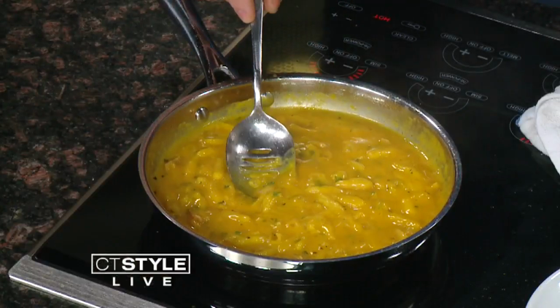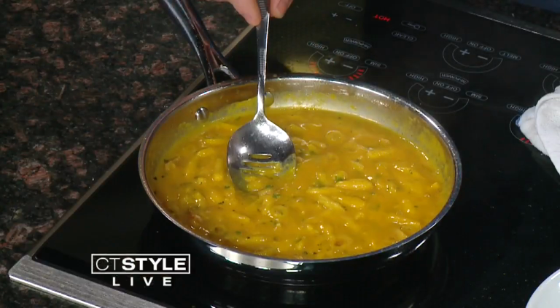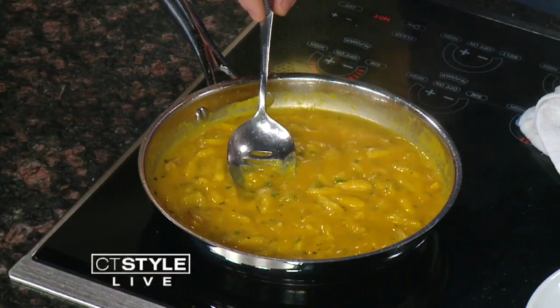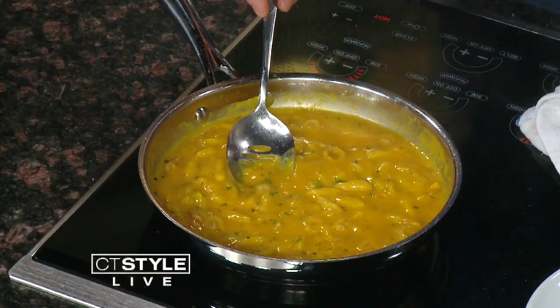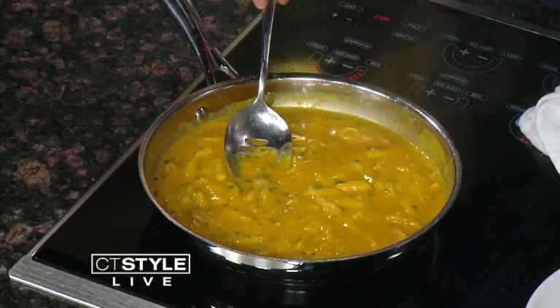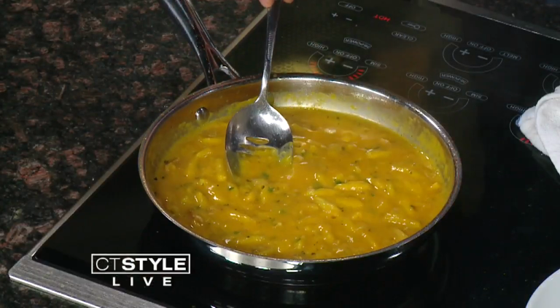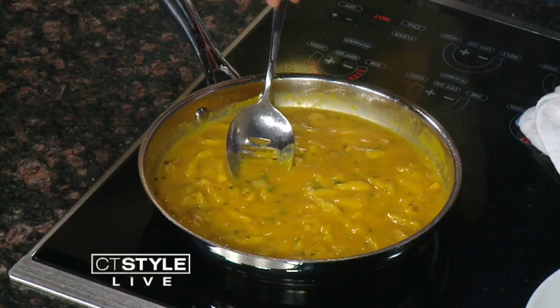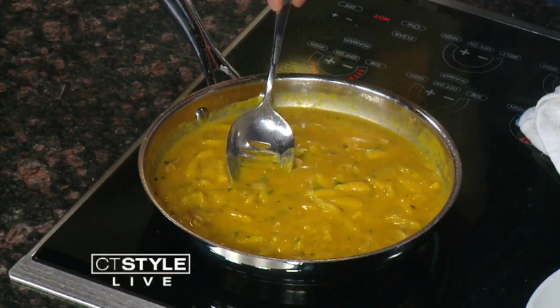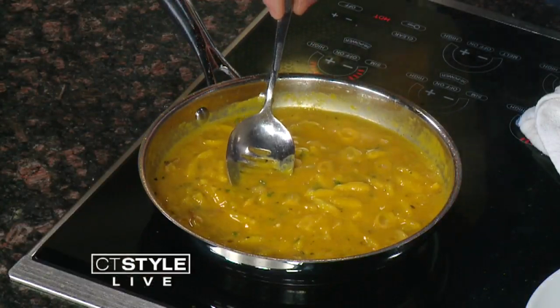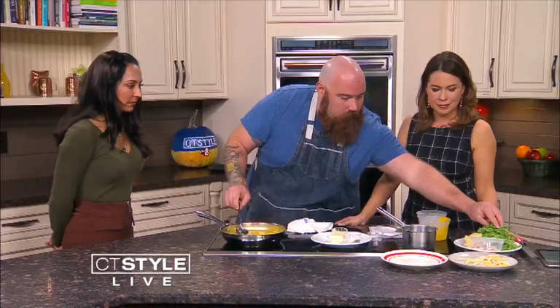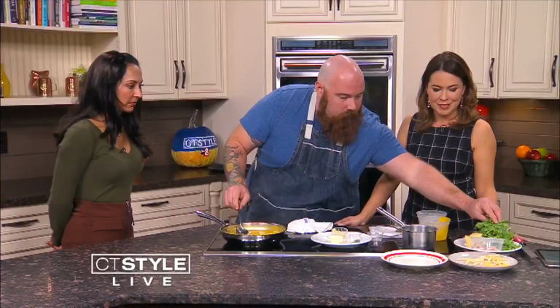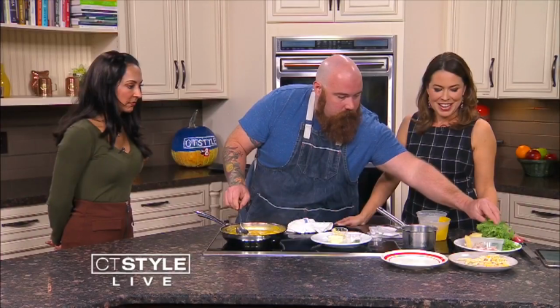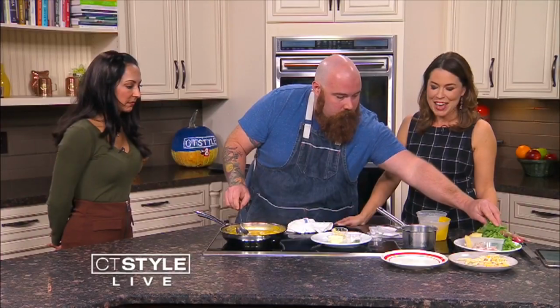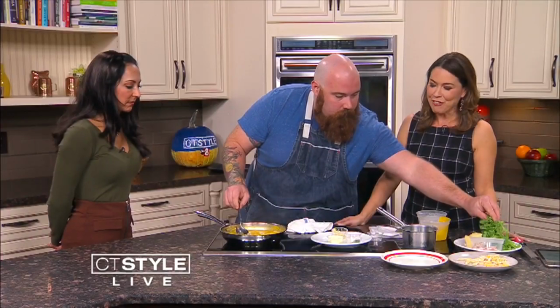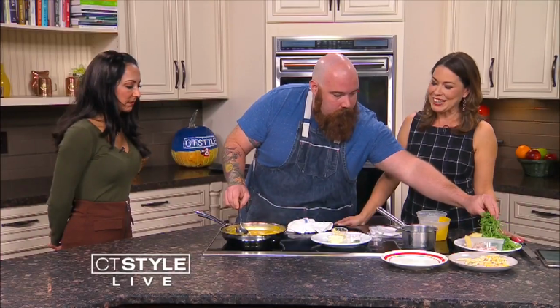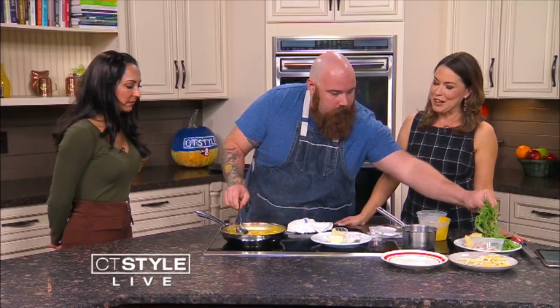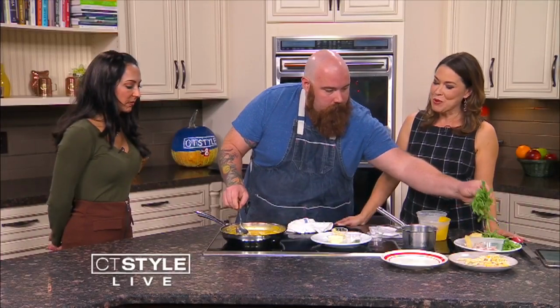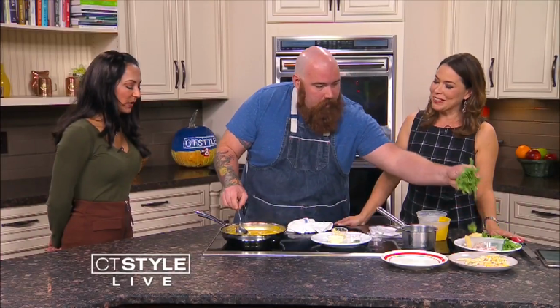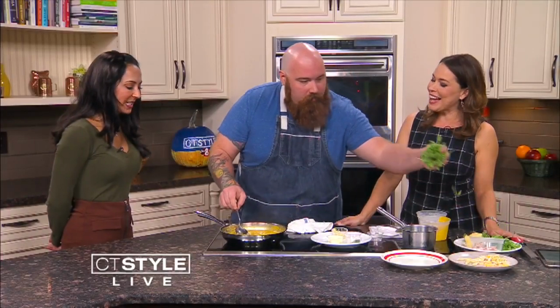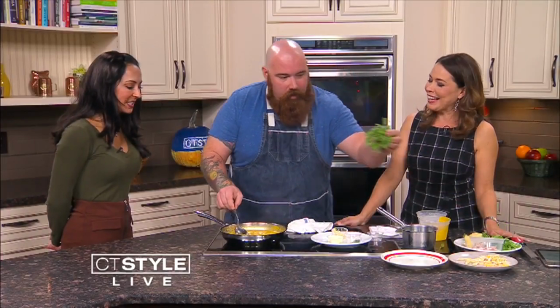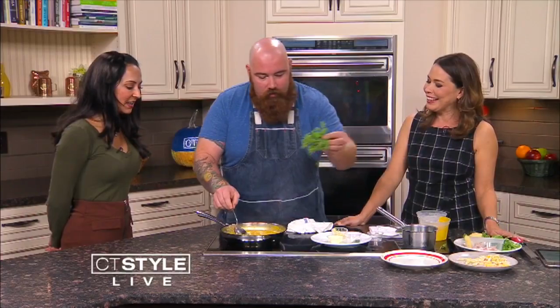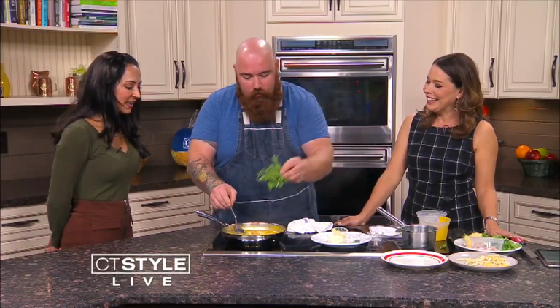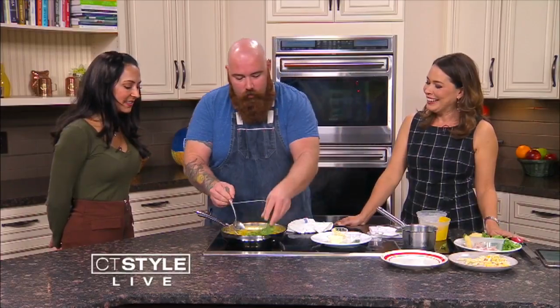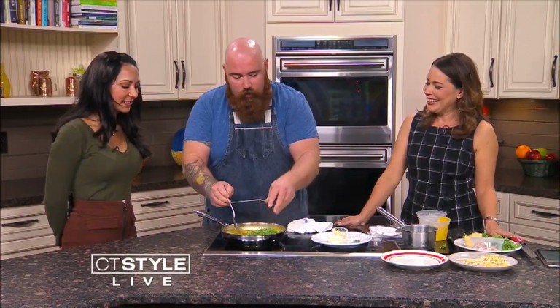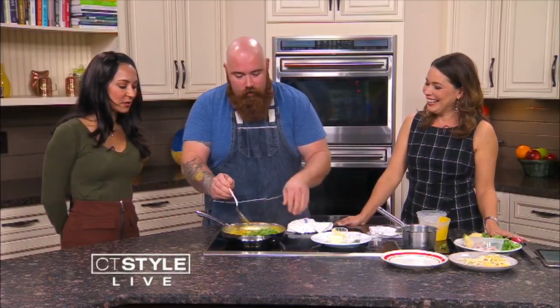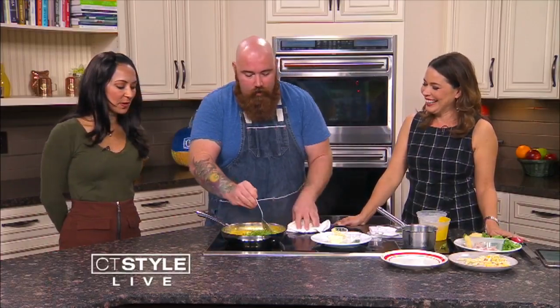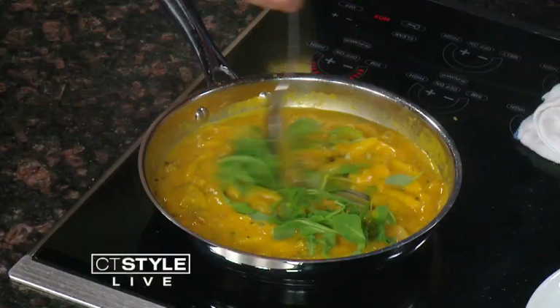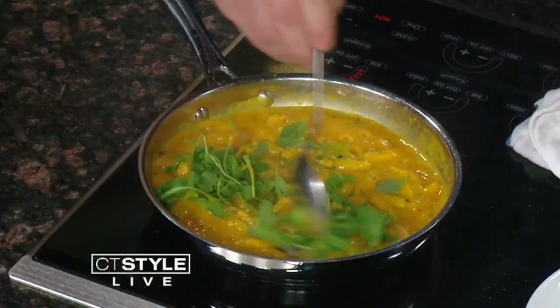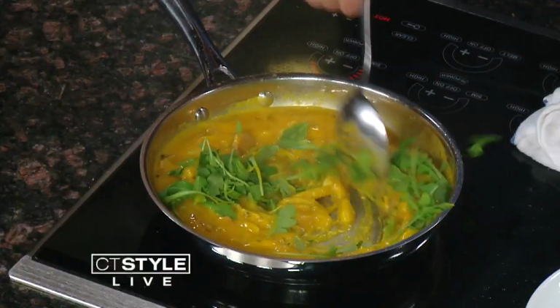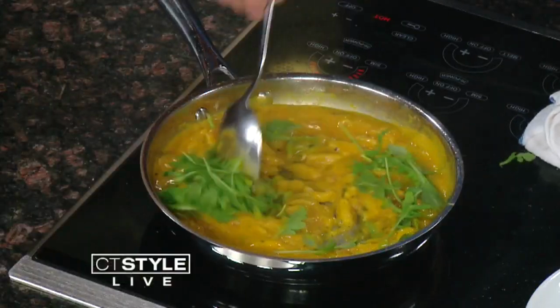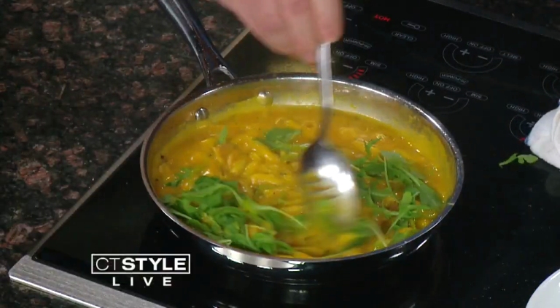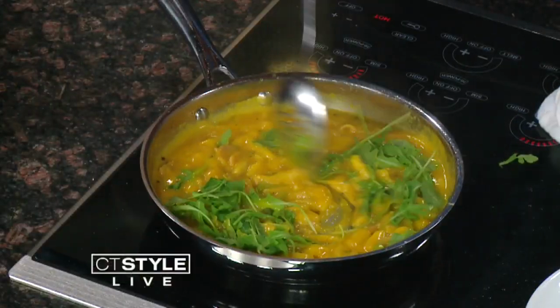I almost forgot the arugula — you can't forget the arugula. It has that little spice to it, right? Oh yeah.